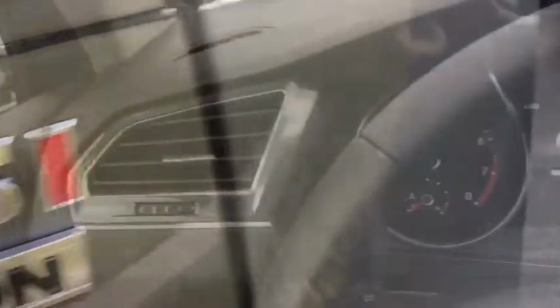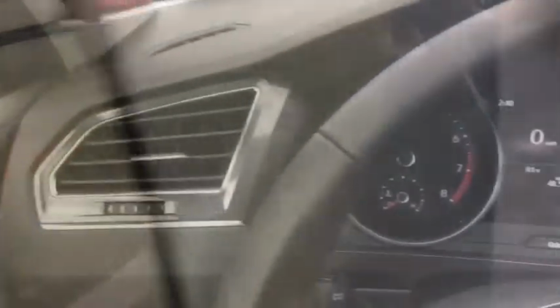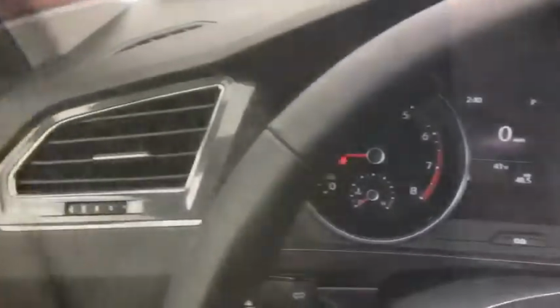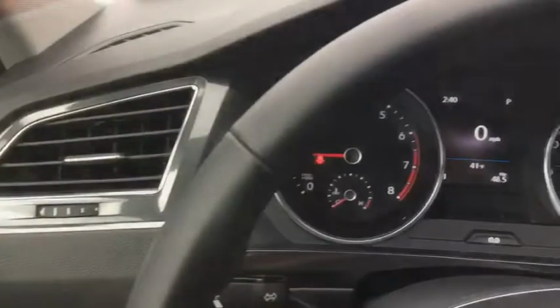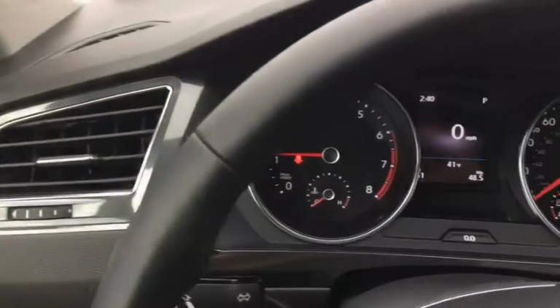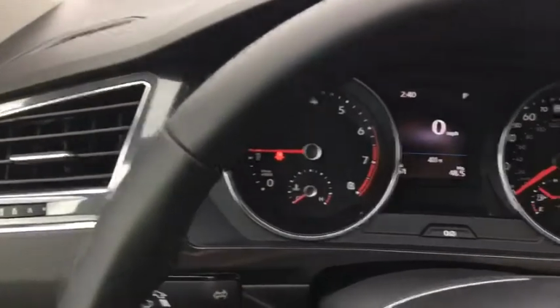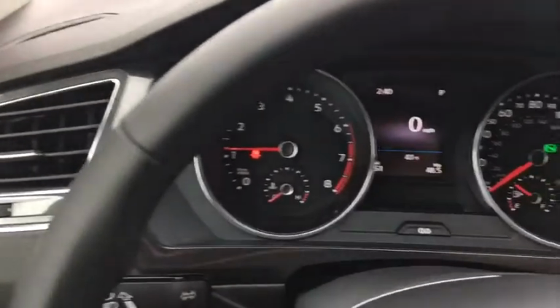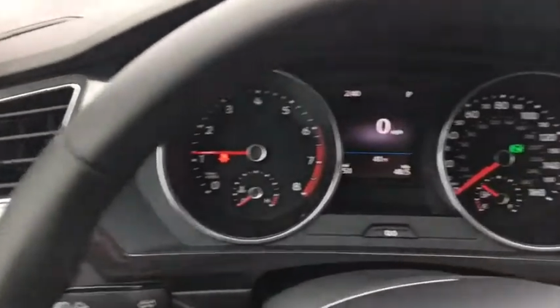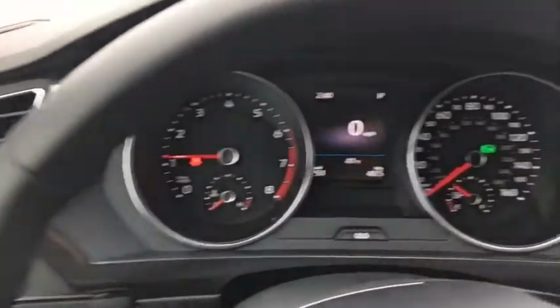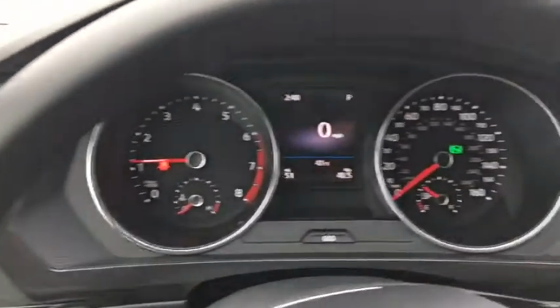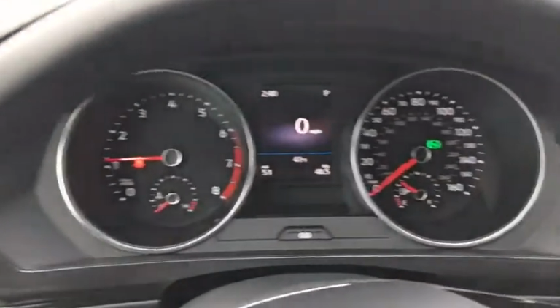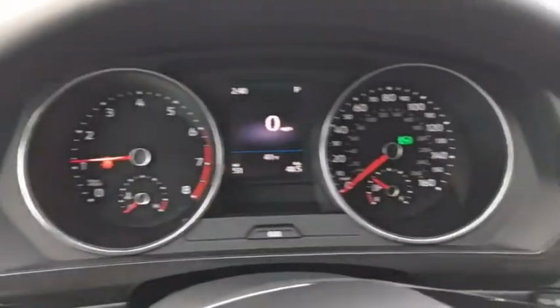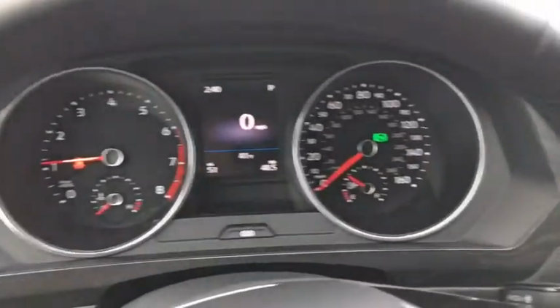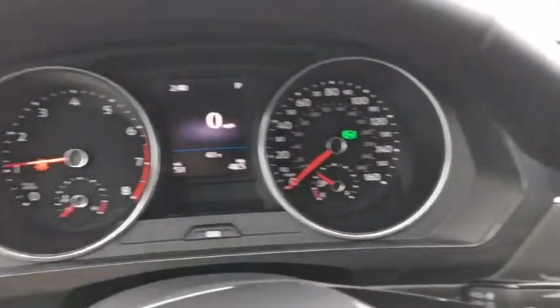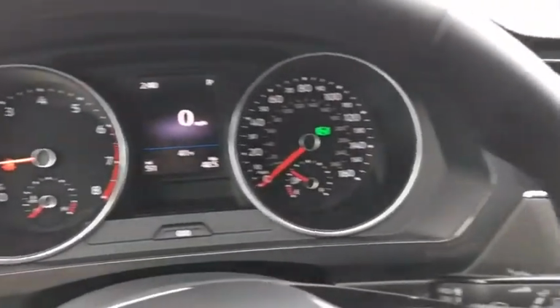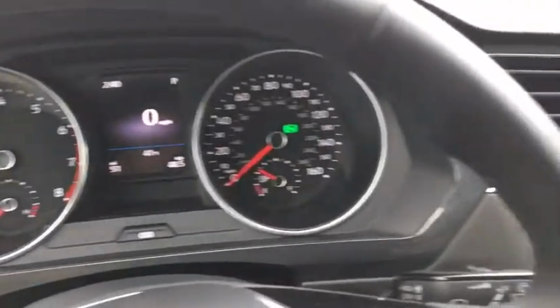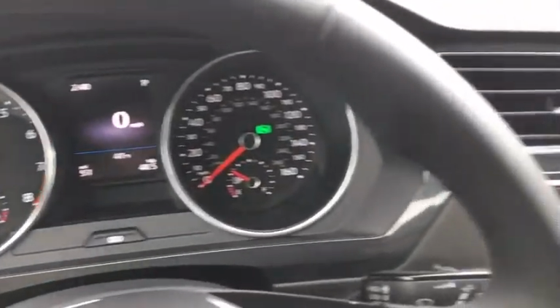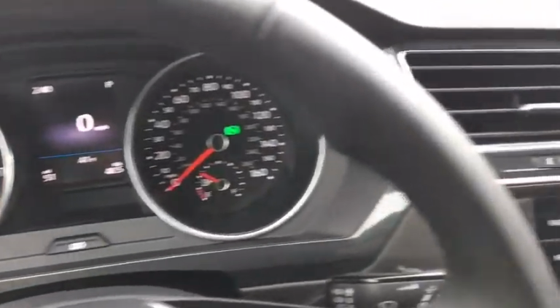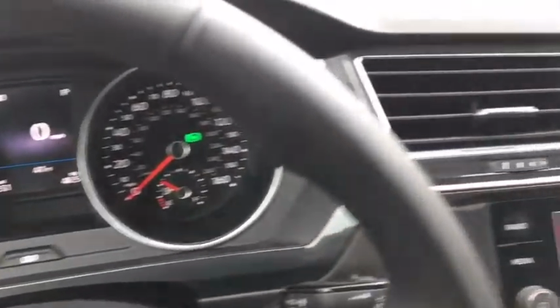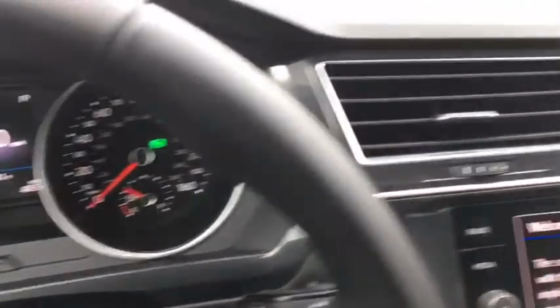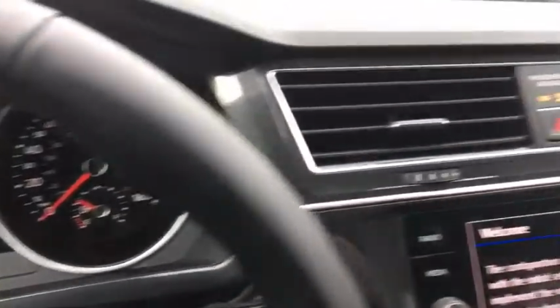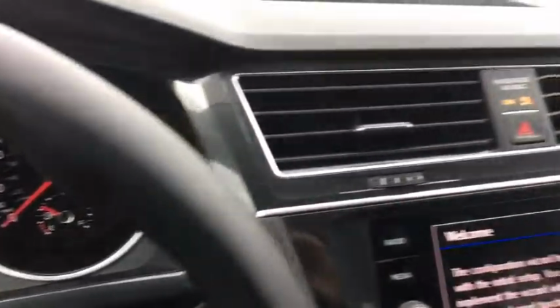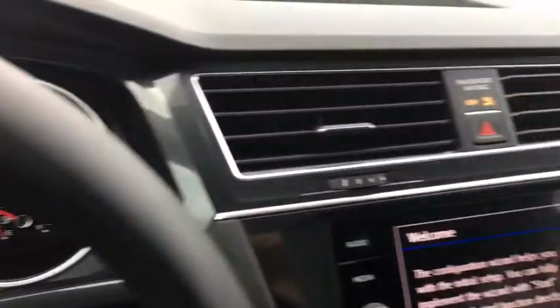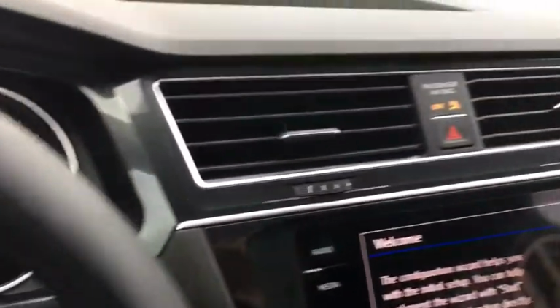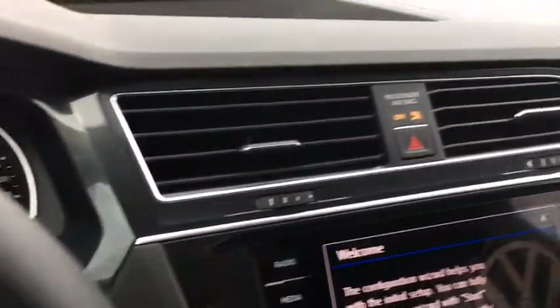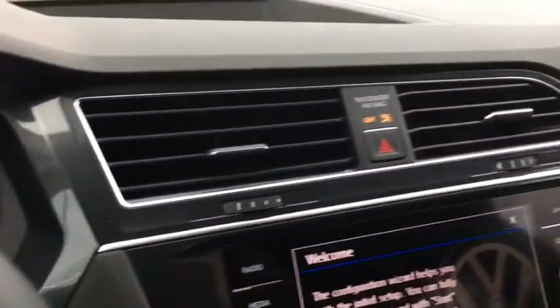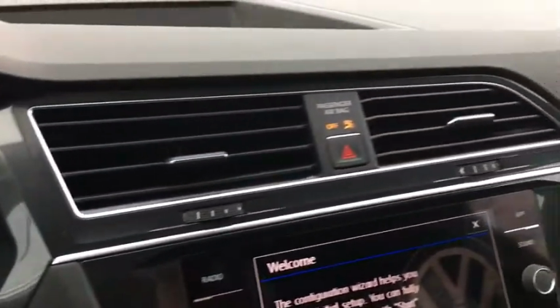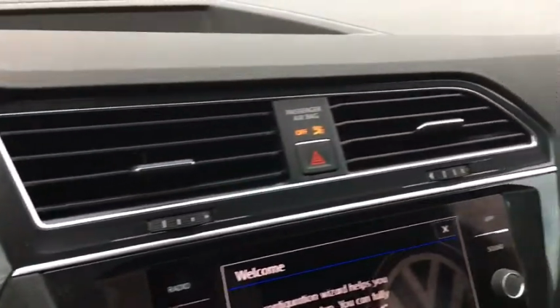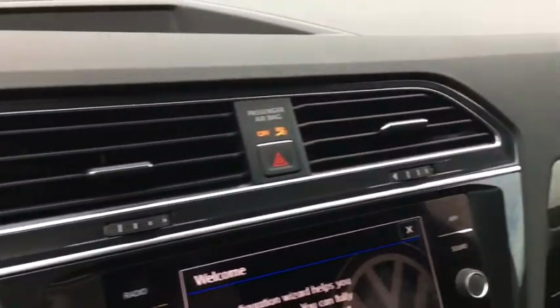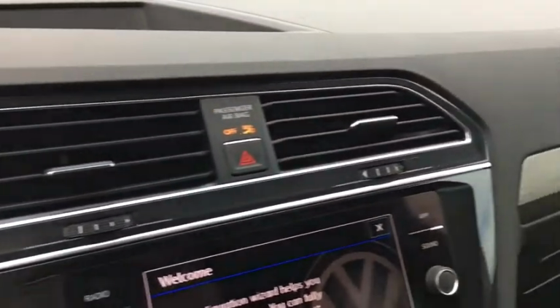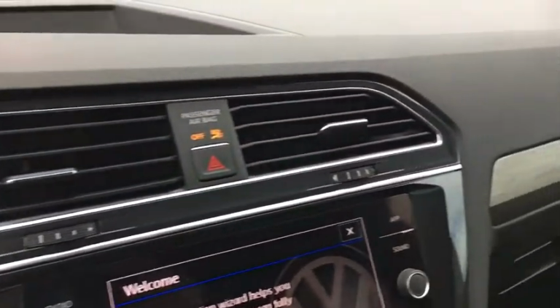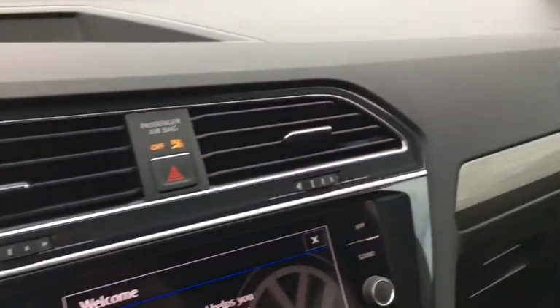Stability control. Traction control. Keyless entry. Anti-lock braking system. All-wheel drive.